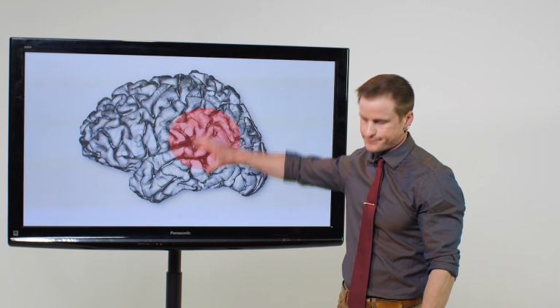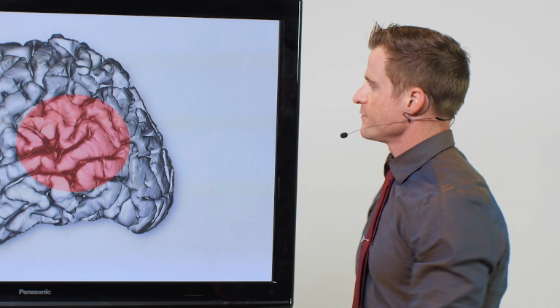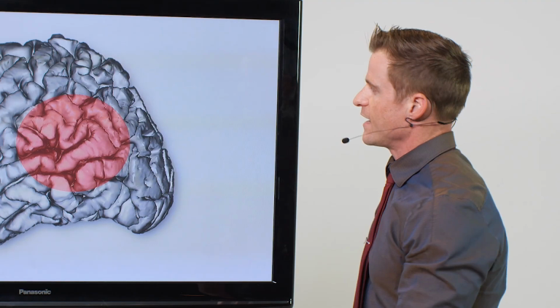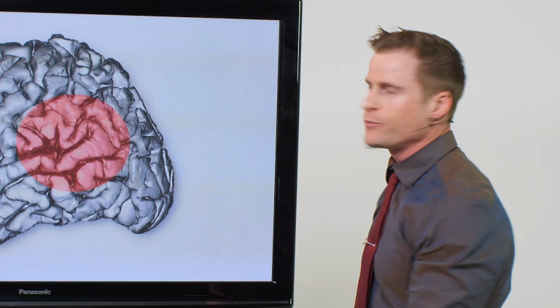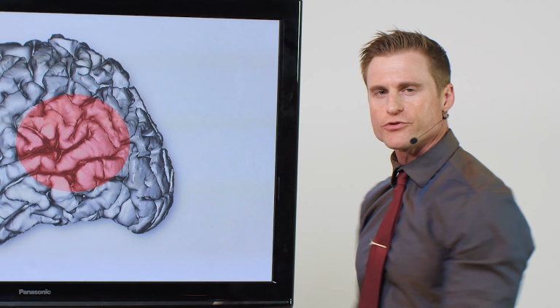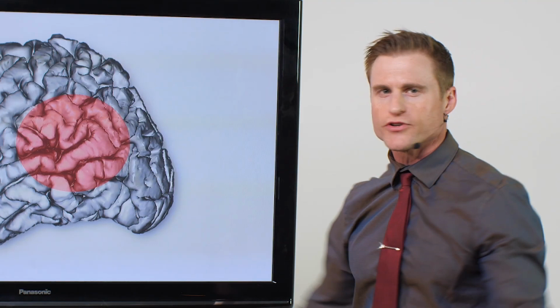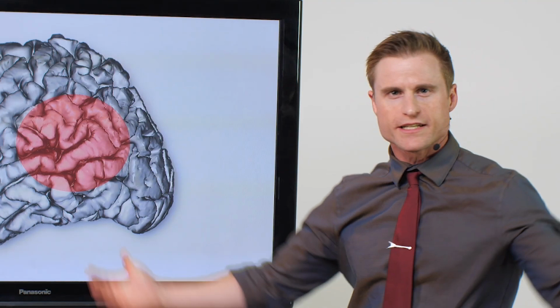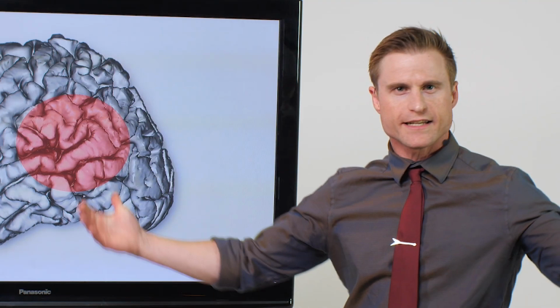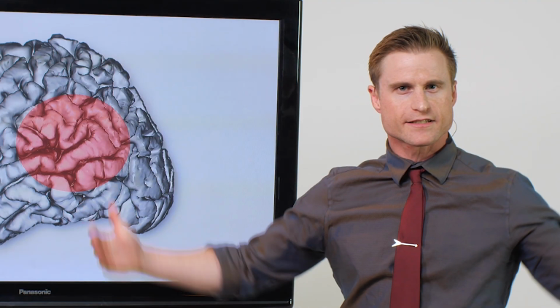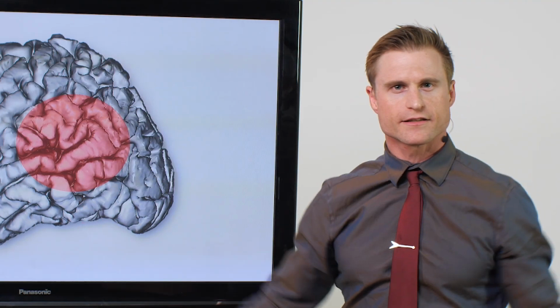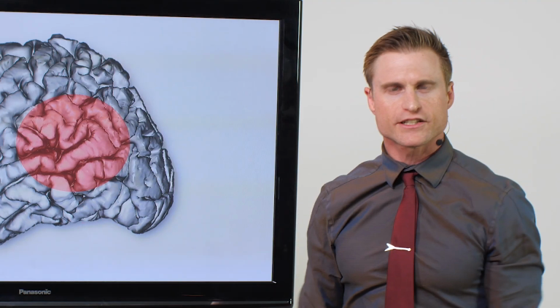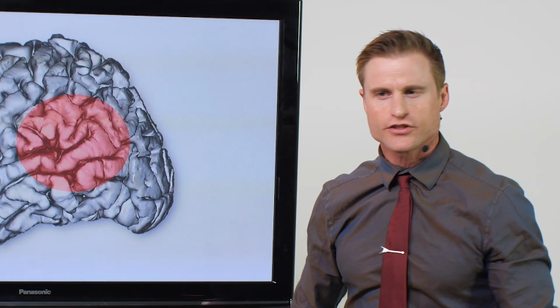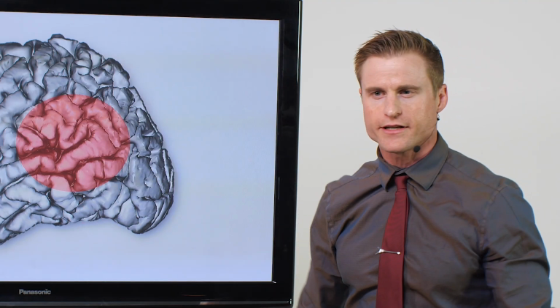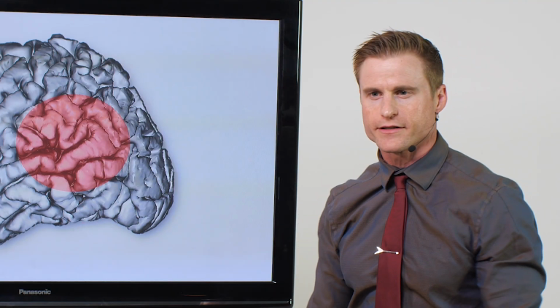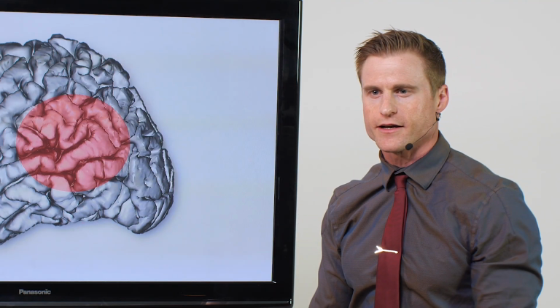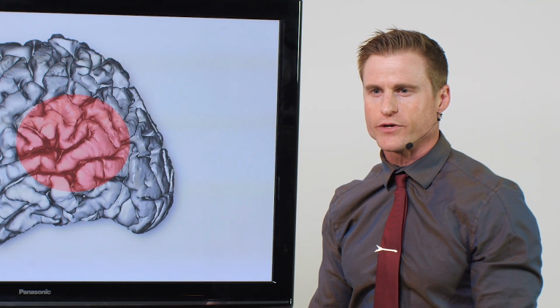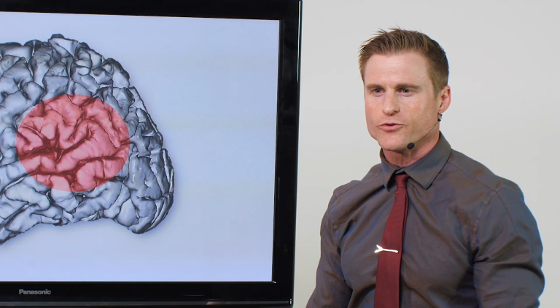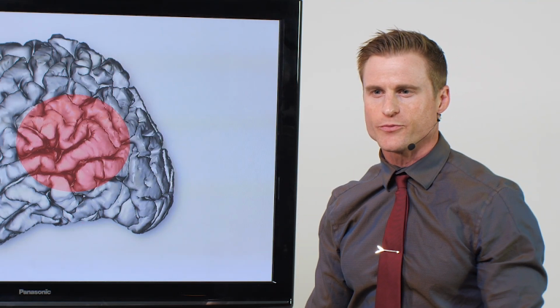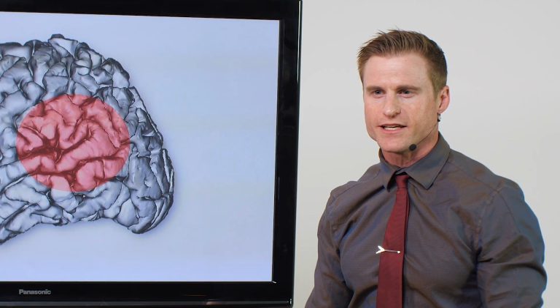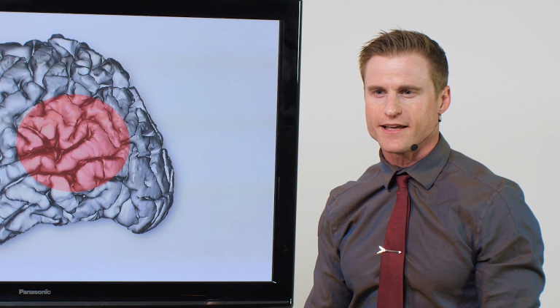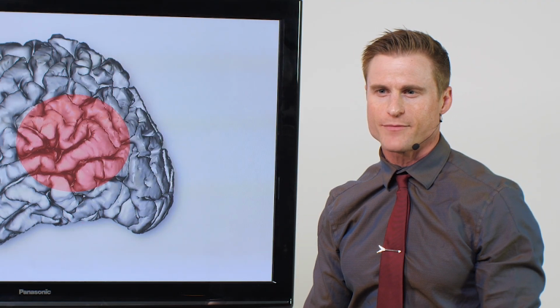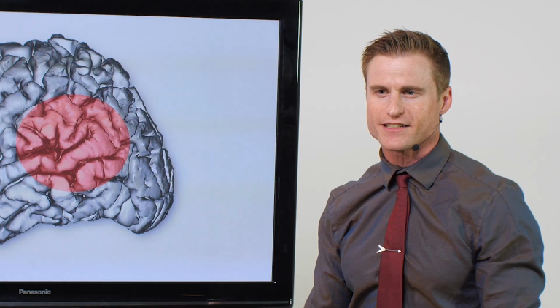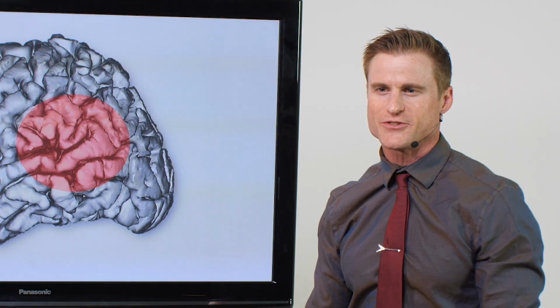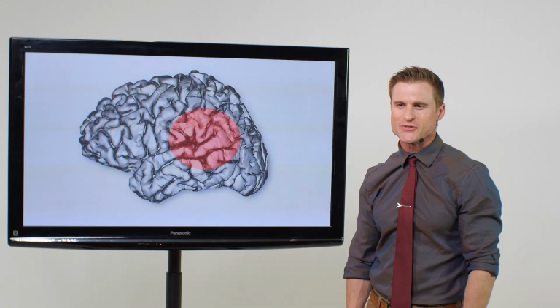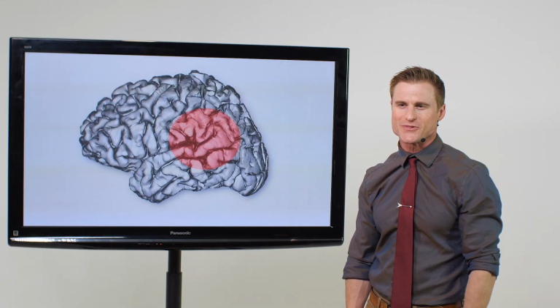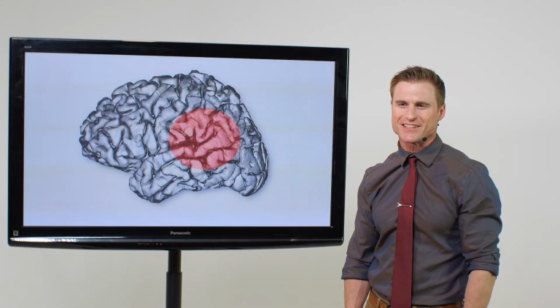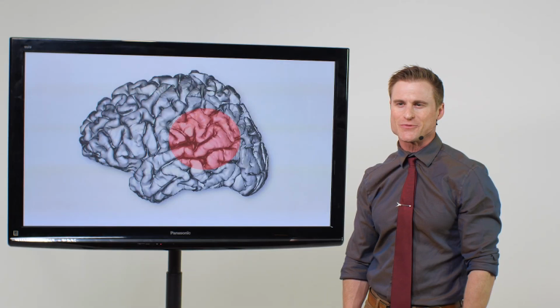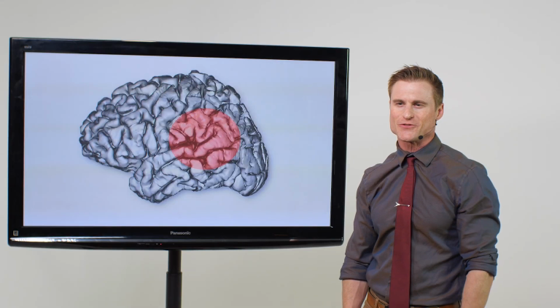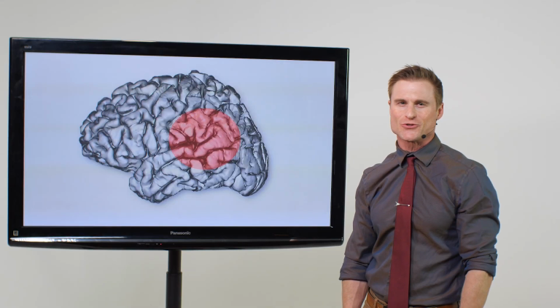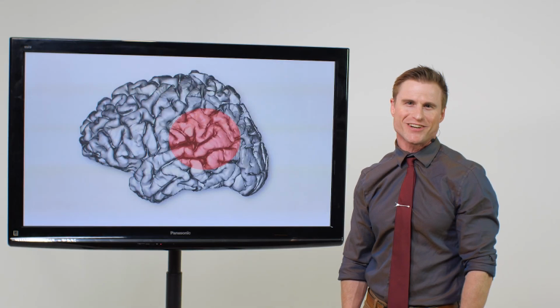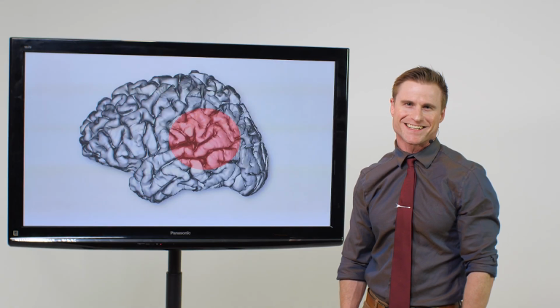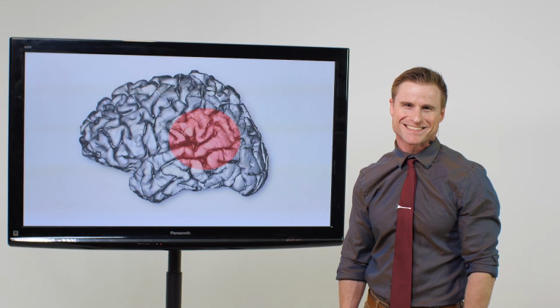I hope you enjoyed today's lecture and we will be getting back to you soon. Thanks so much for joining us.